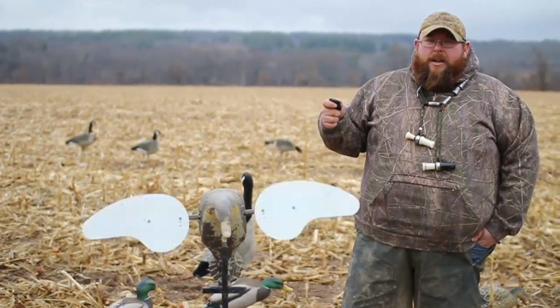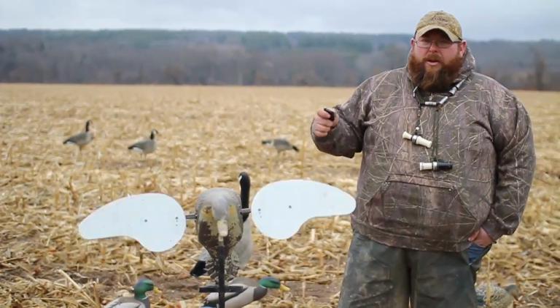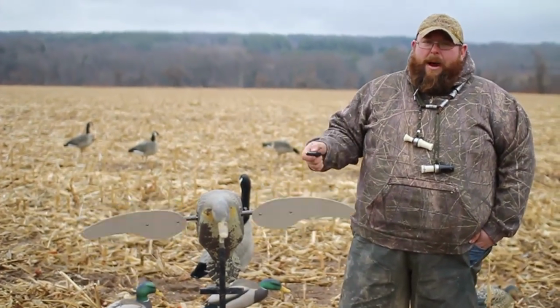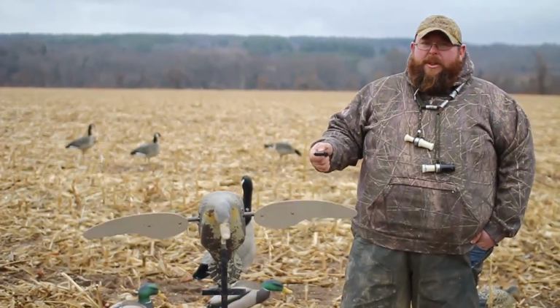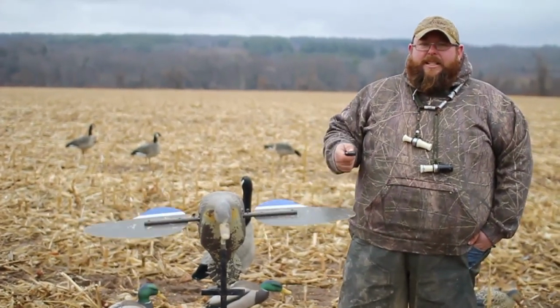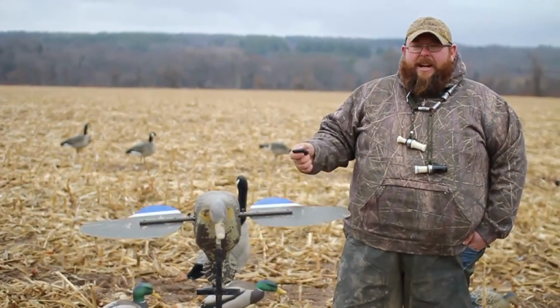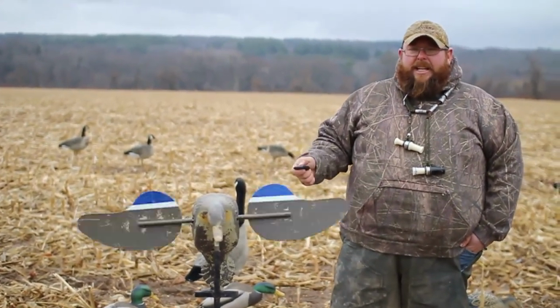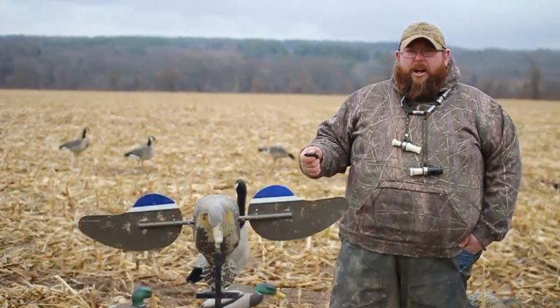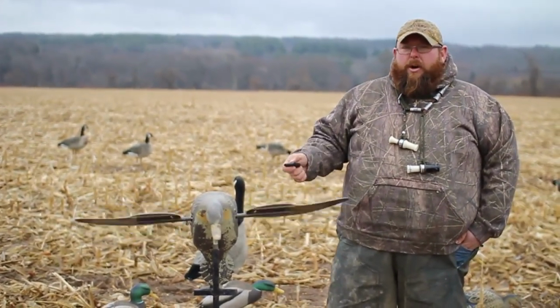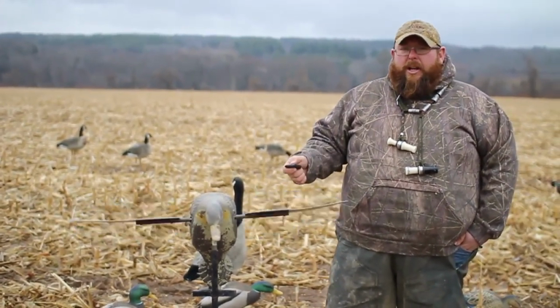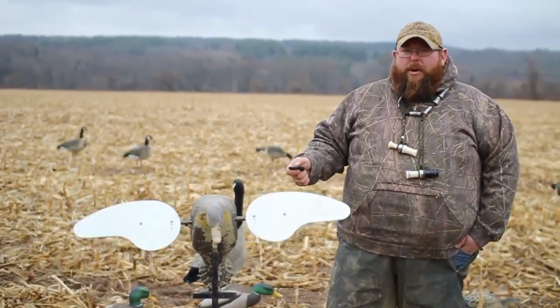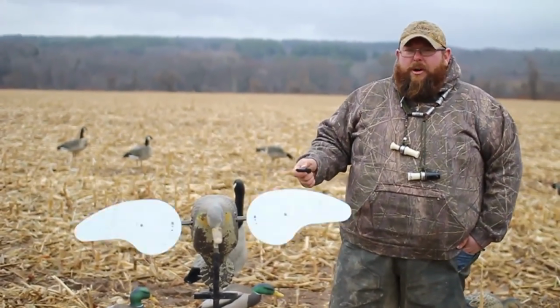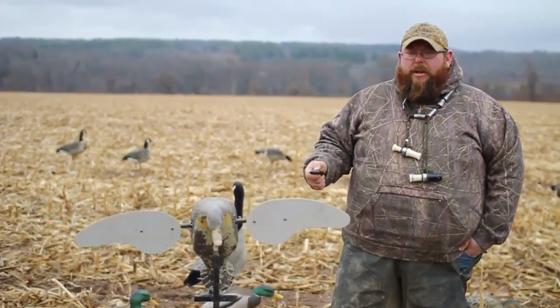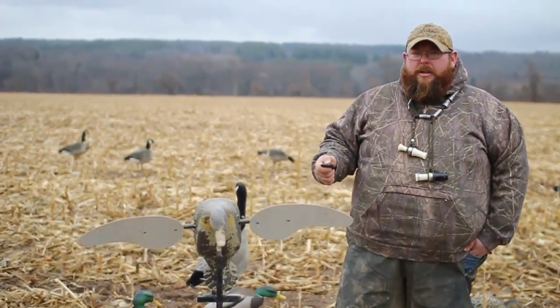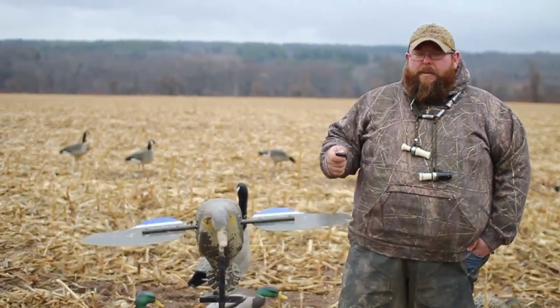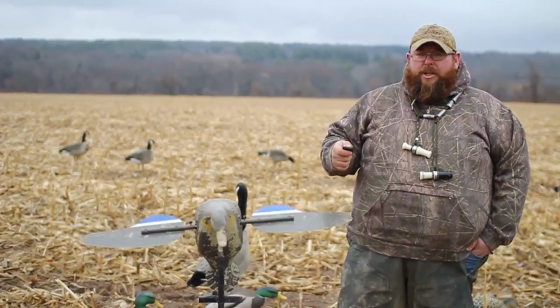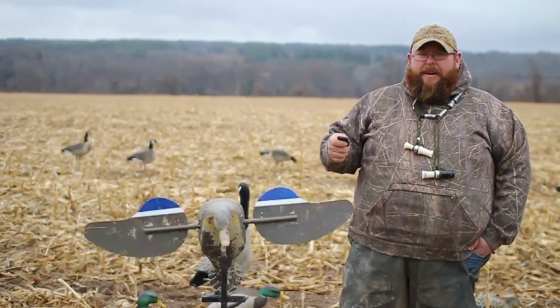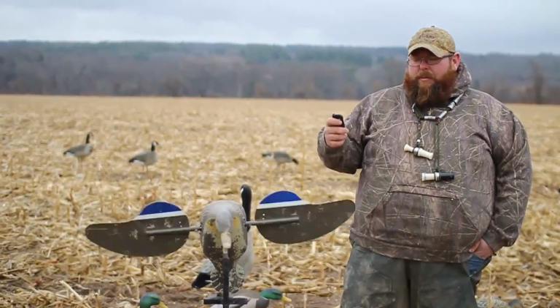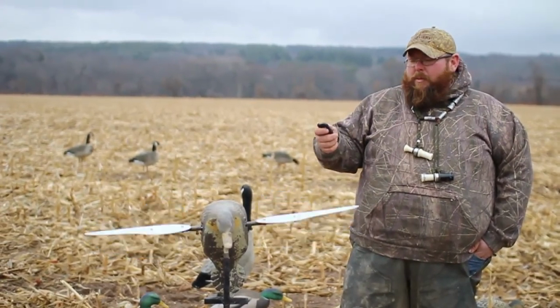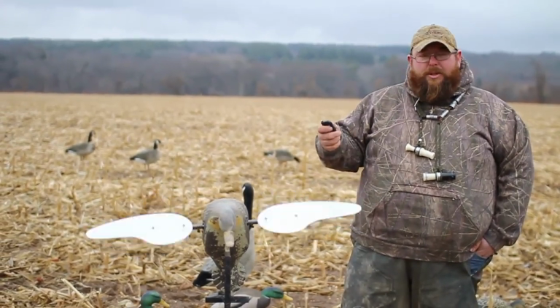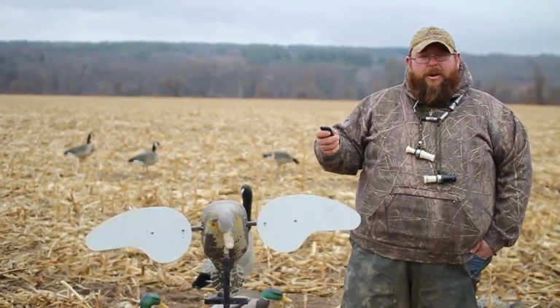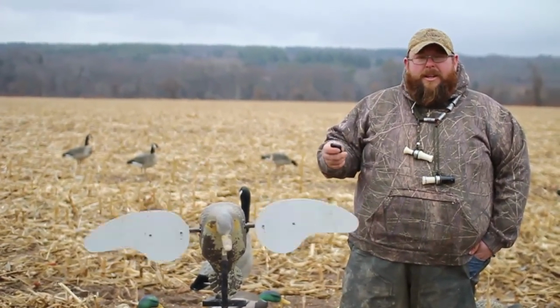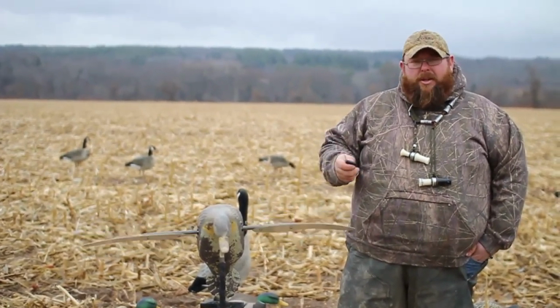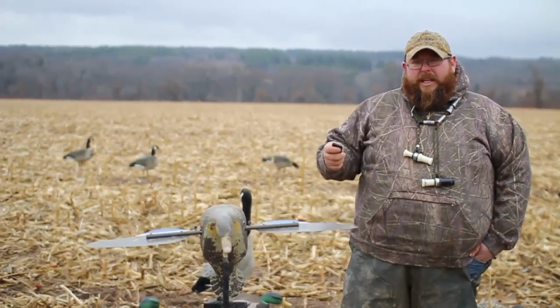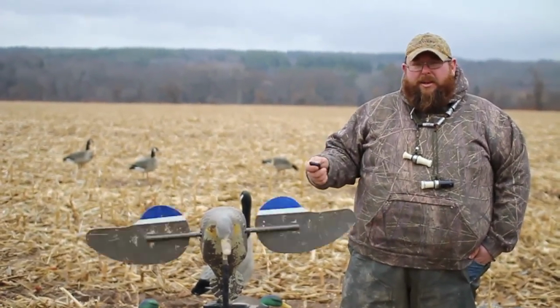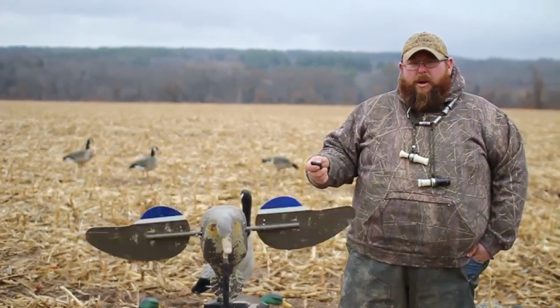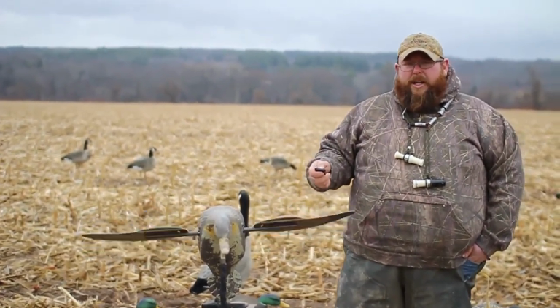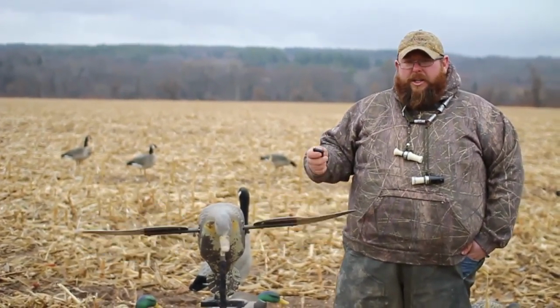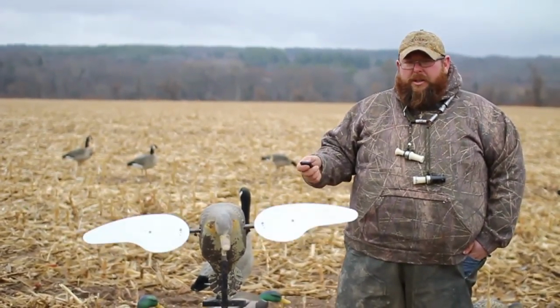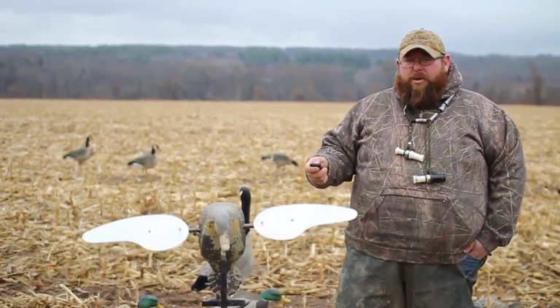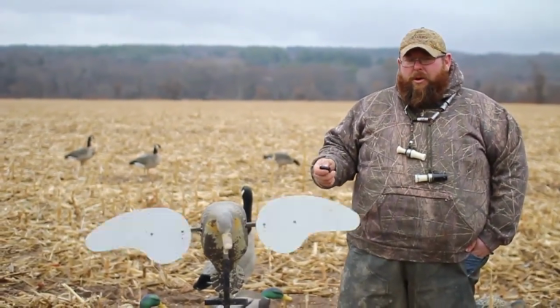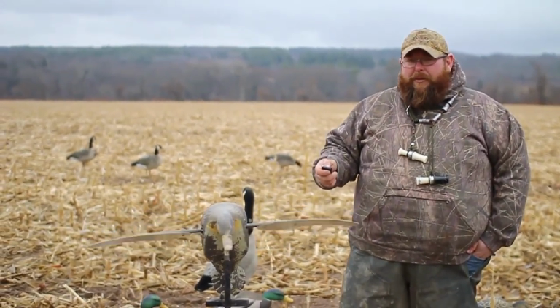The only problem with it is Canada geese generally don't like a mojo, so we make sure you have a remote mojo so that when geese are working you can shut the mojo off.